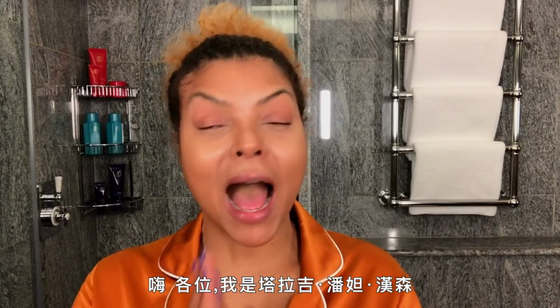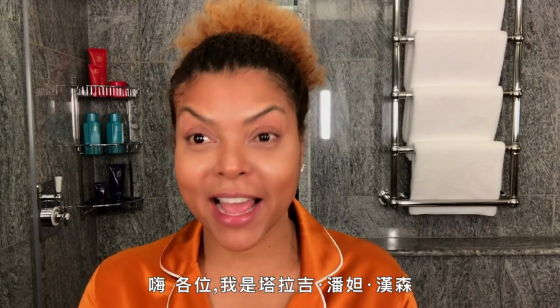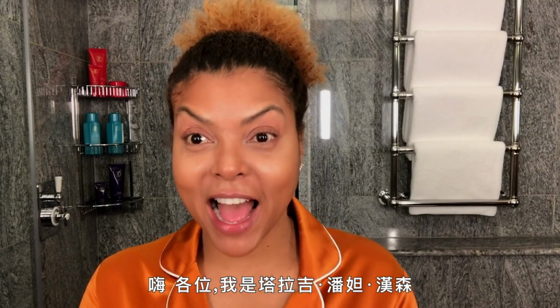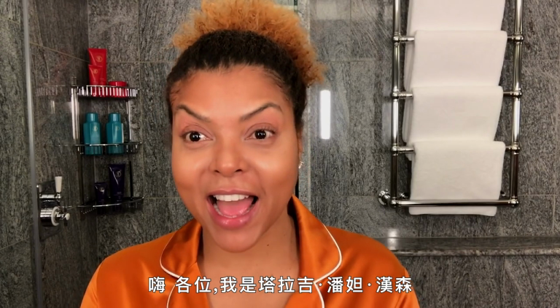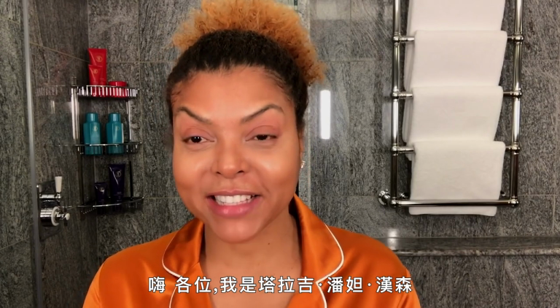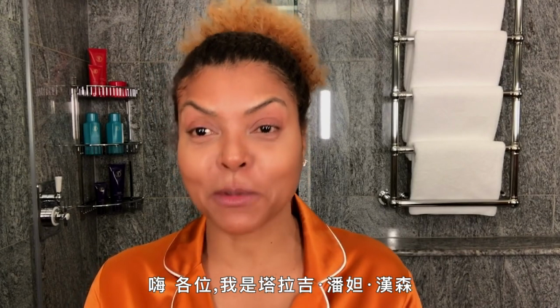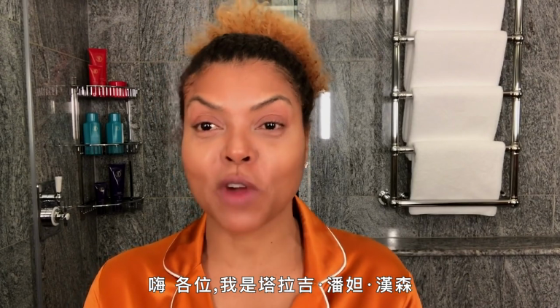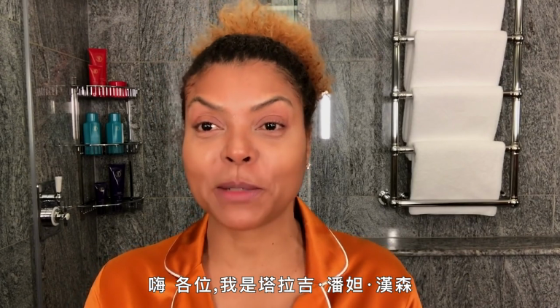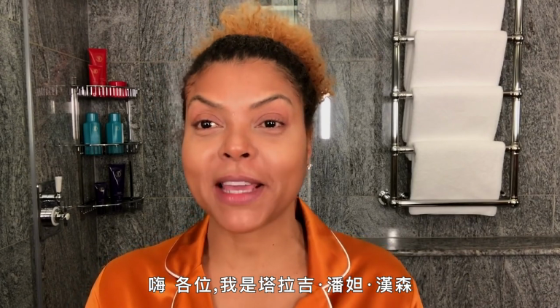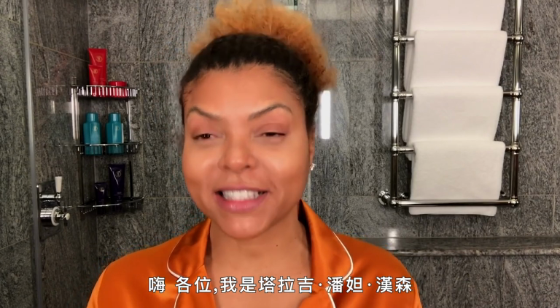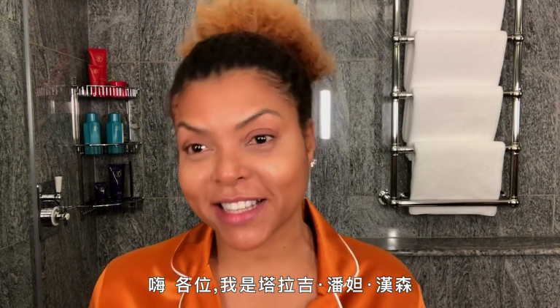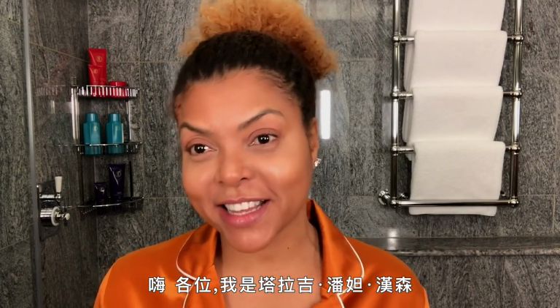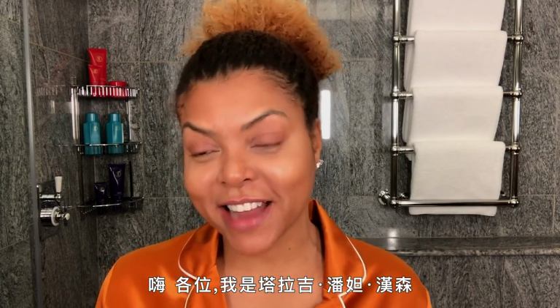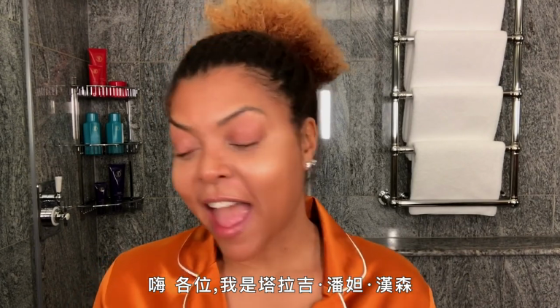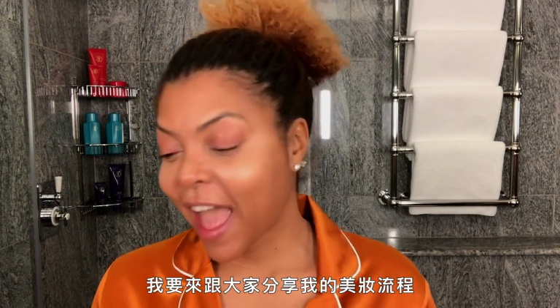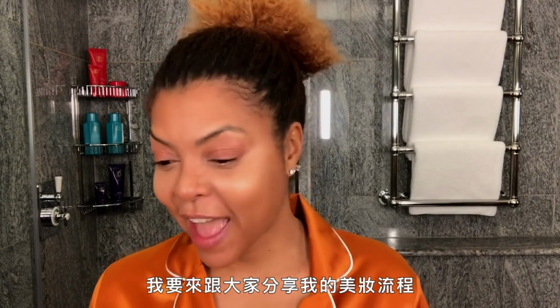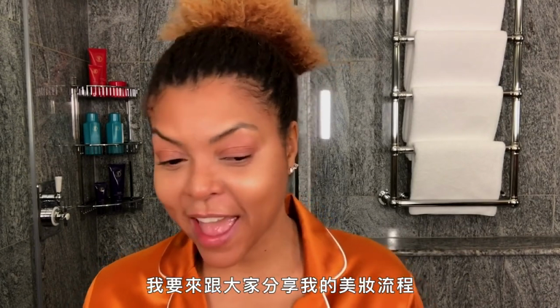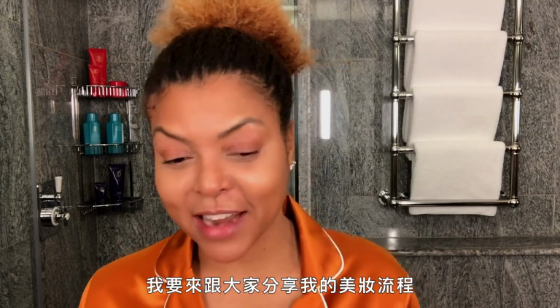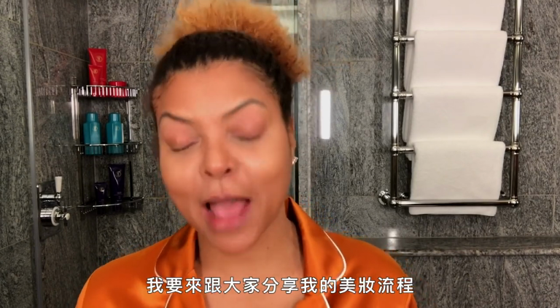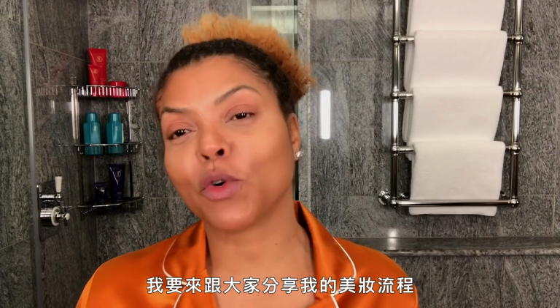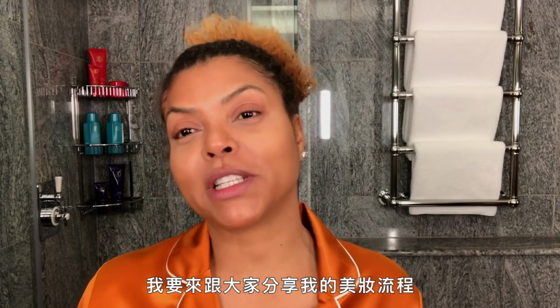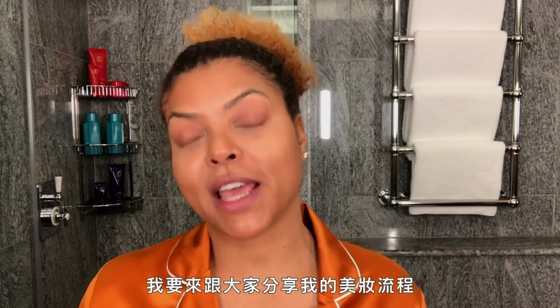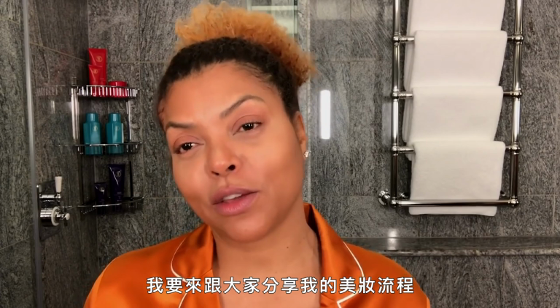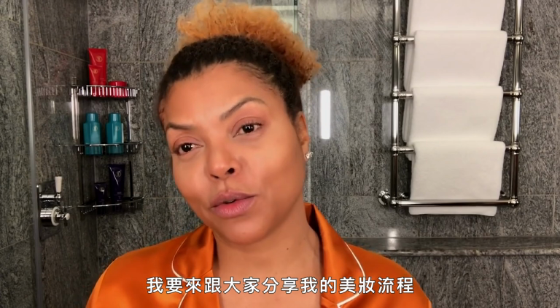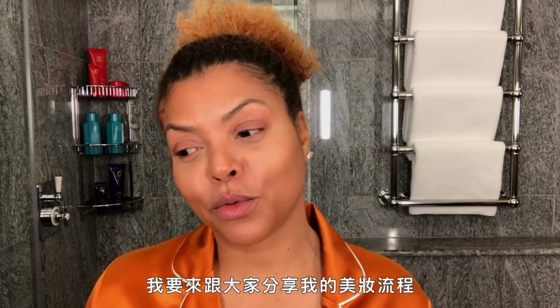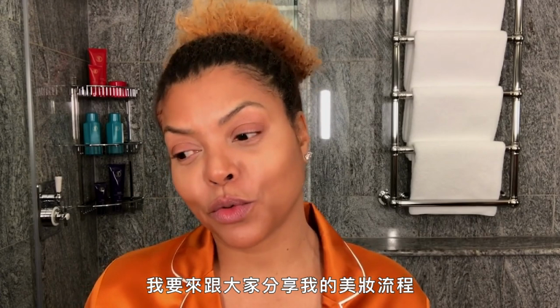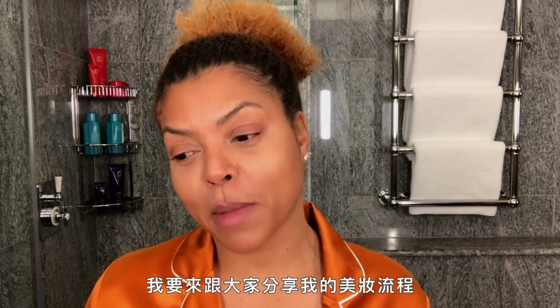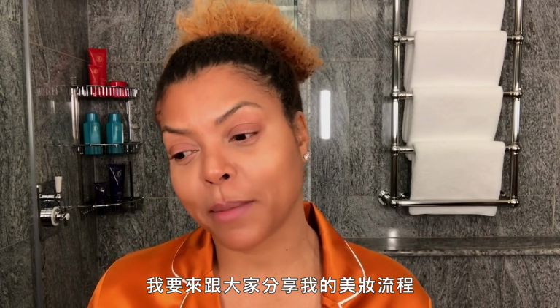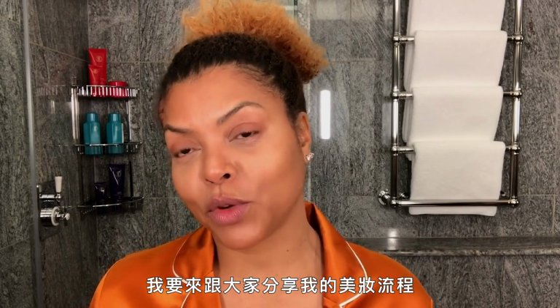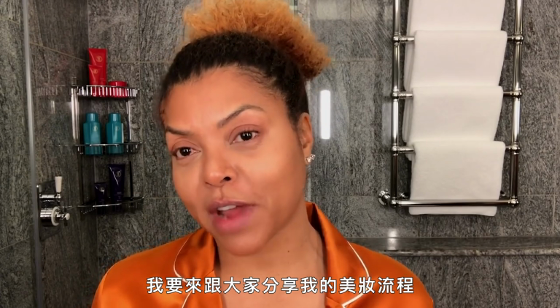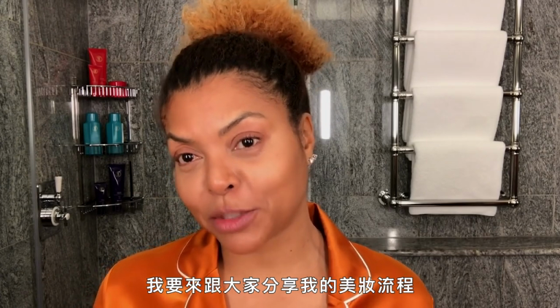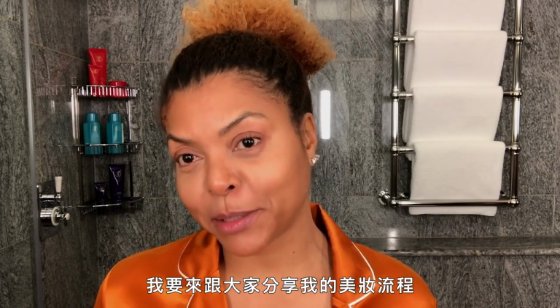Hi guys, I'm Taraji P. Henson and I'm going to take you through my beauty regimen.